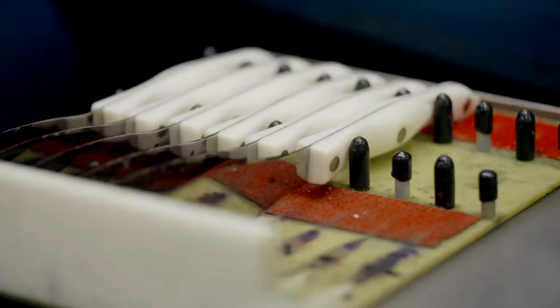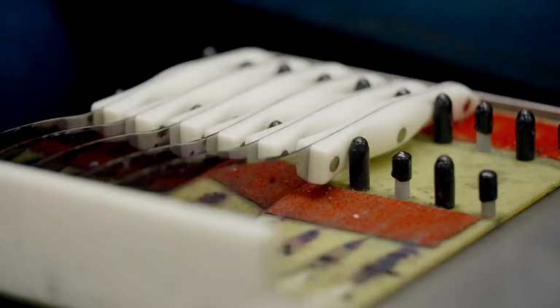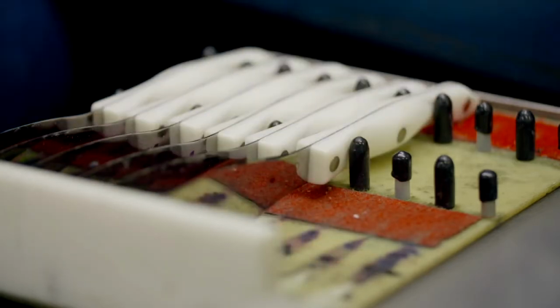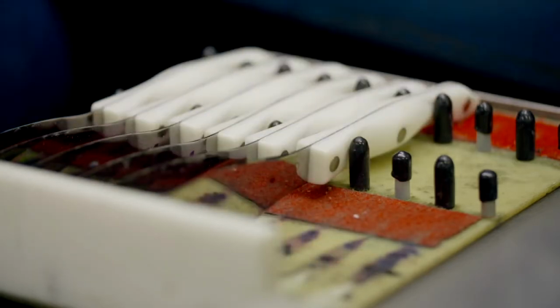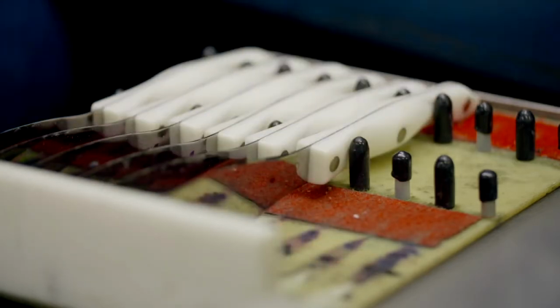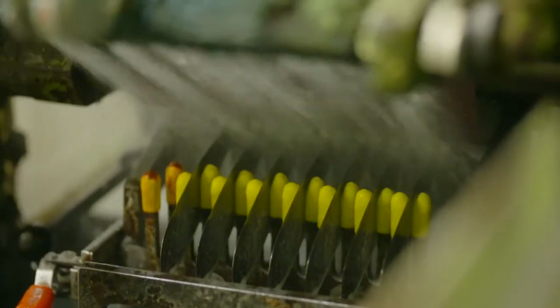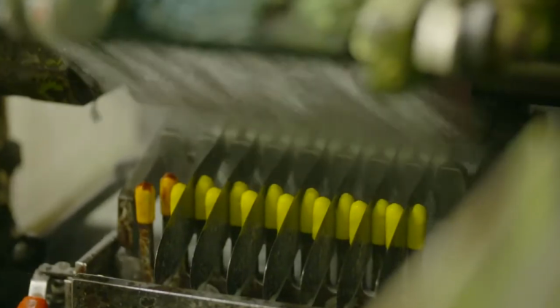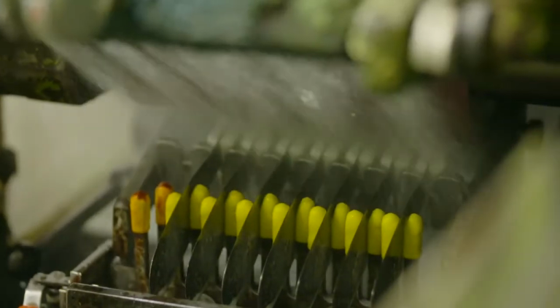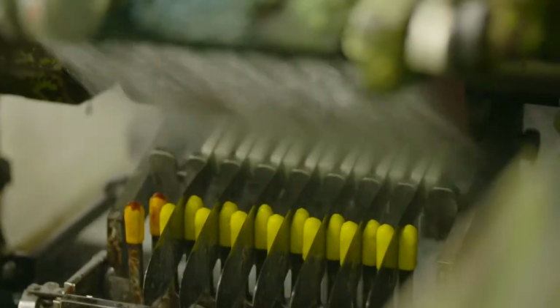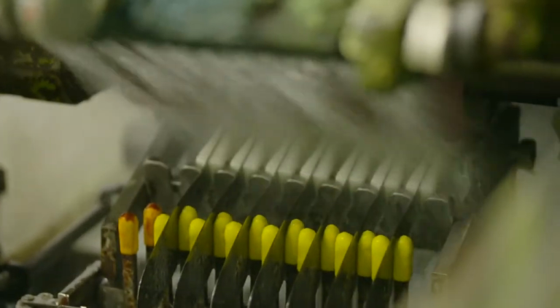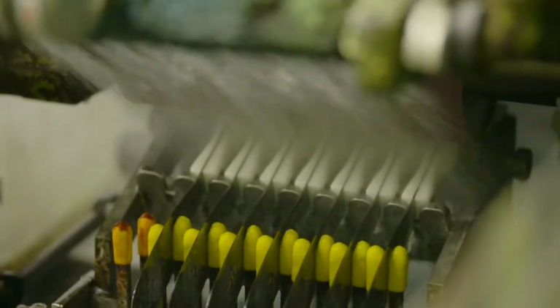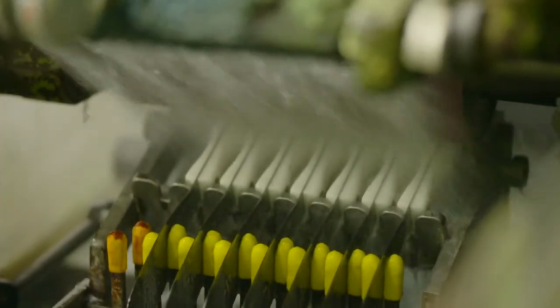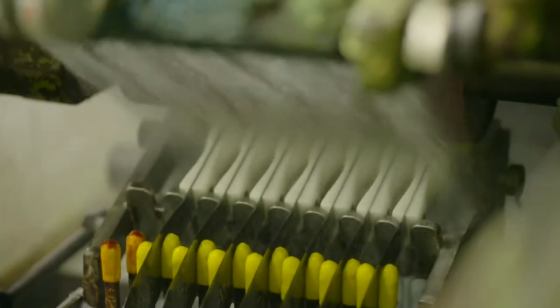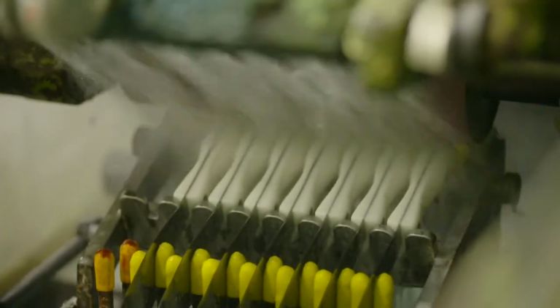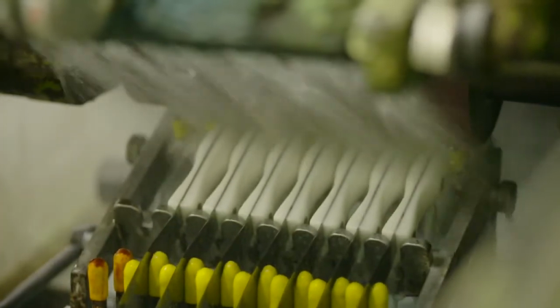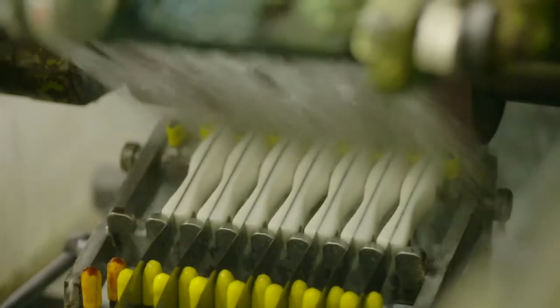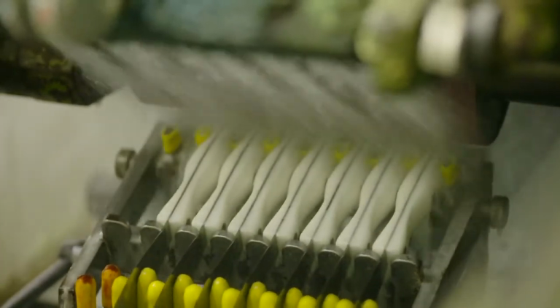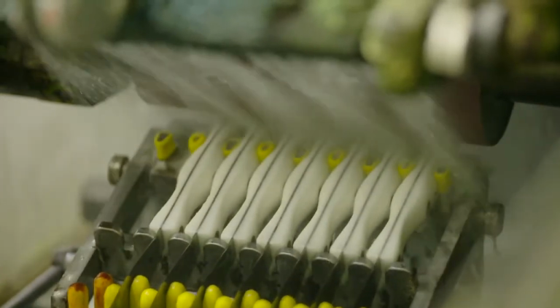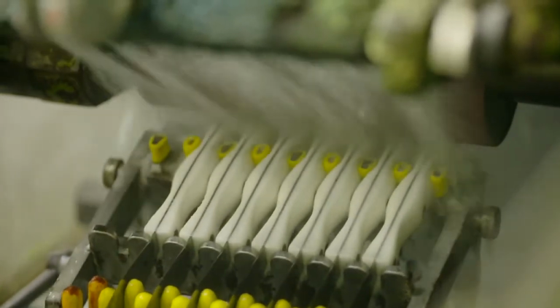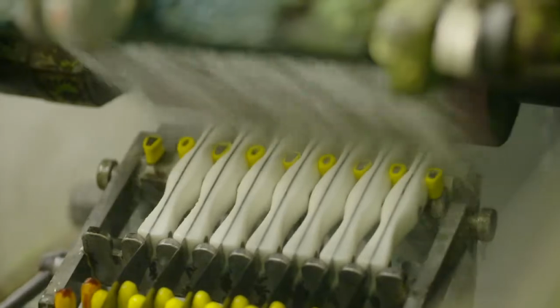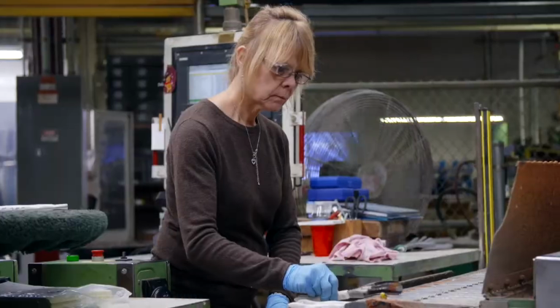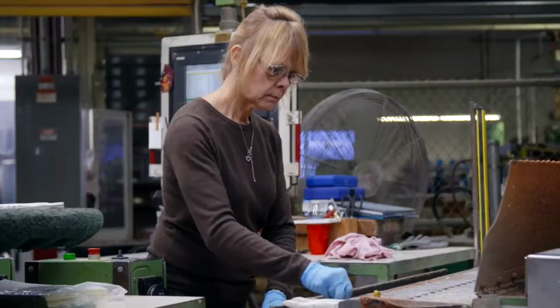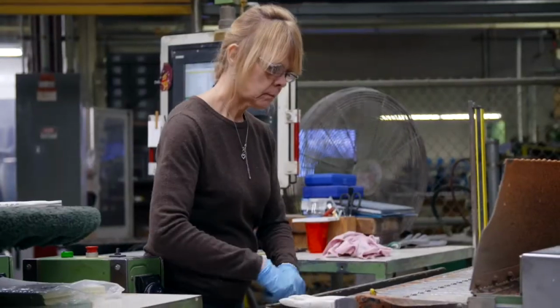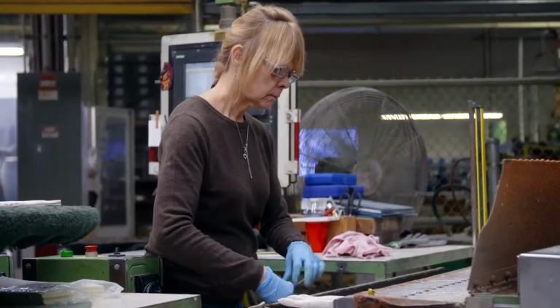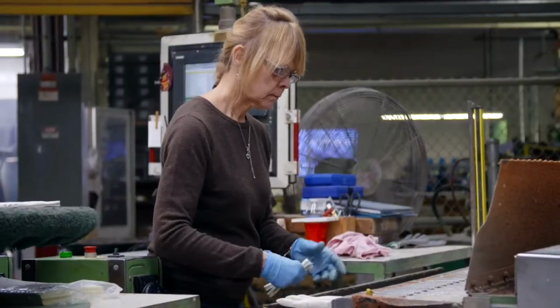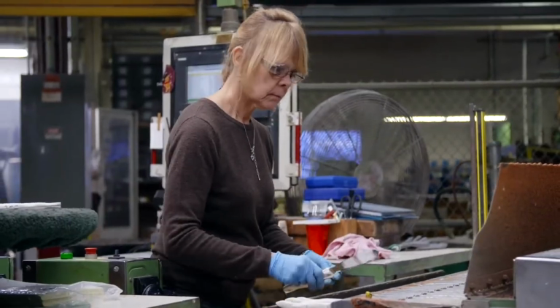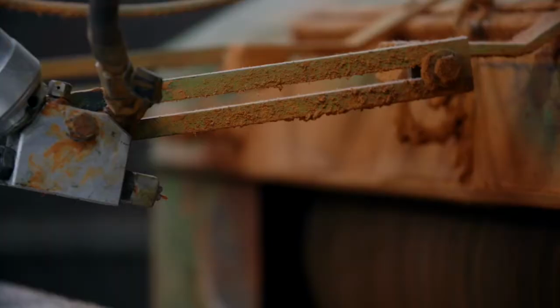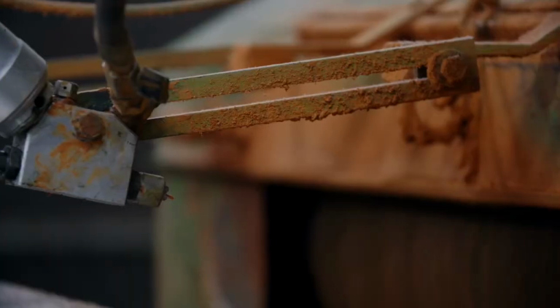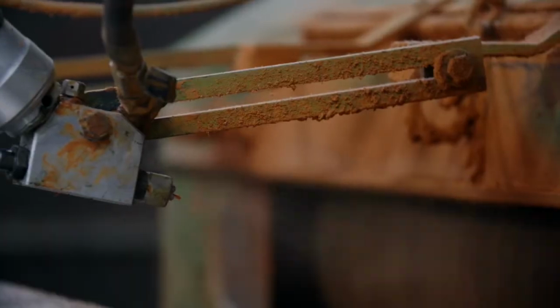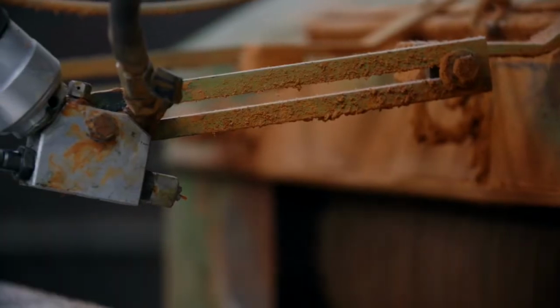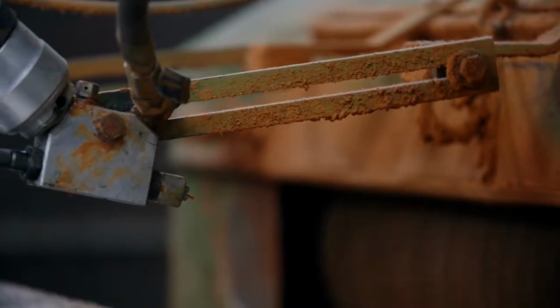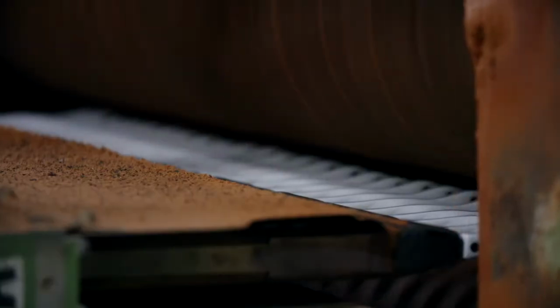Computer-controlled machines sand the handle and rivets to a smooth finish. The handle is then polished to a high luster.